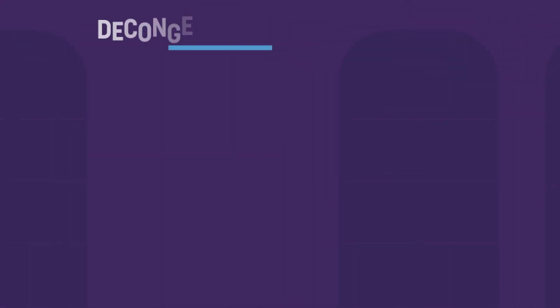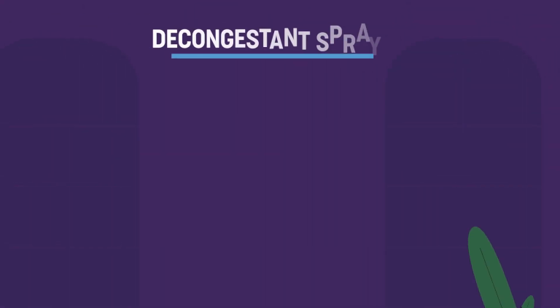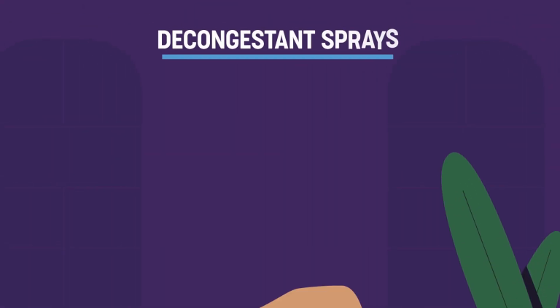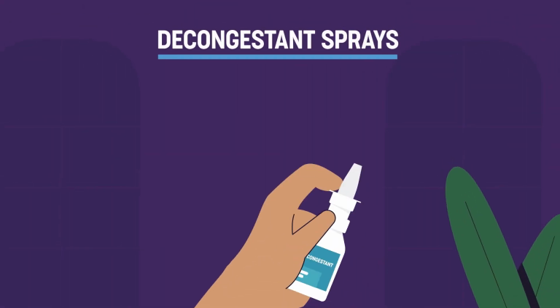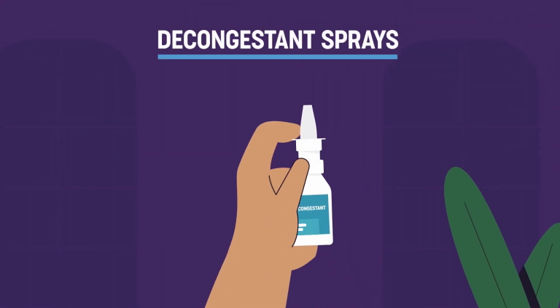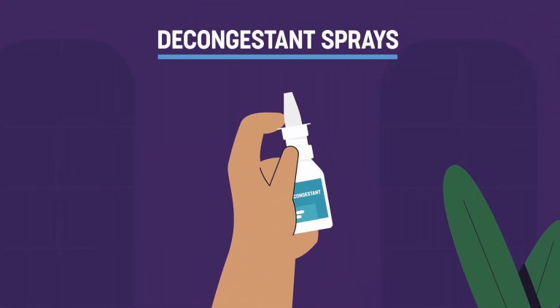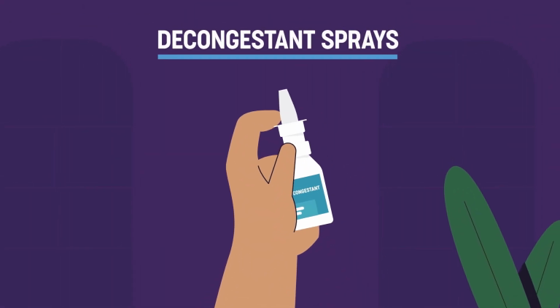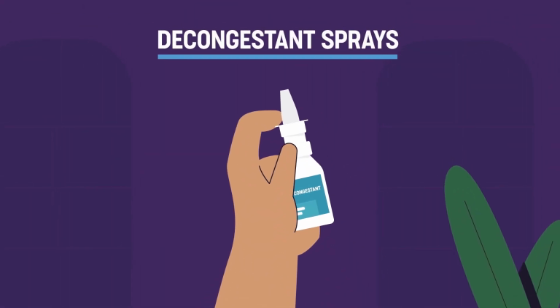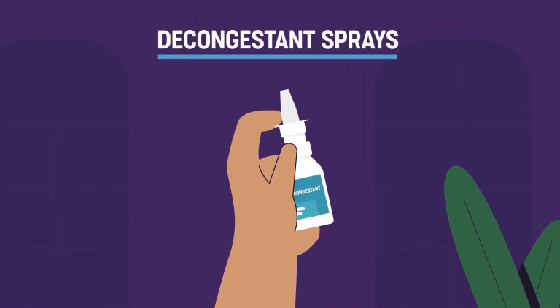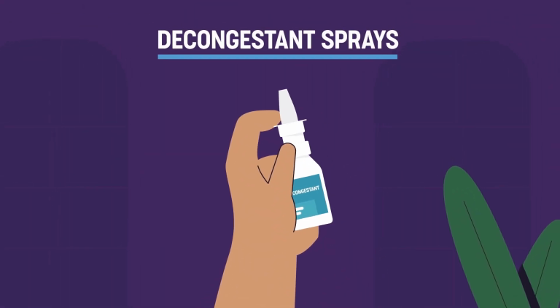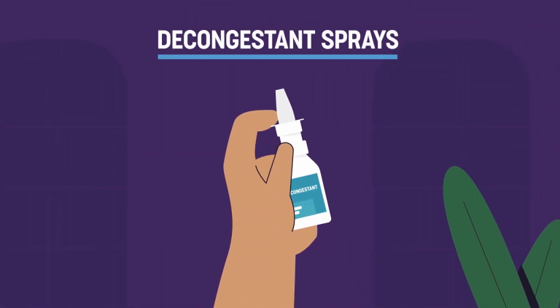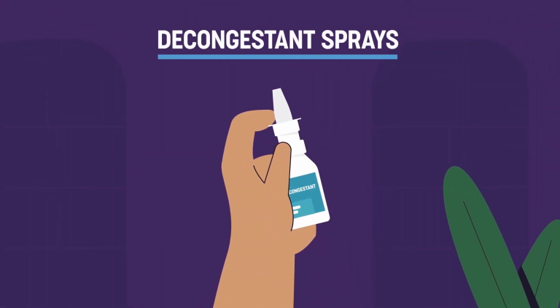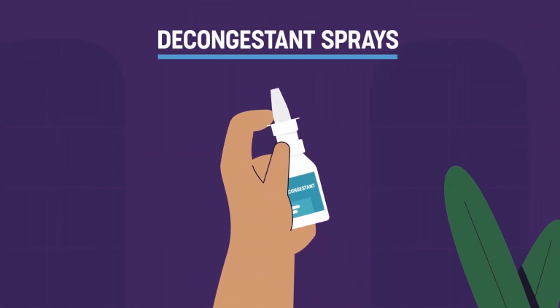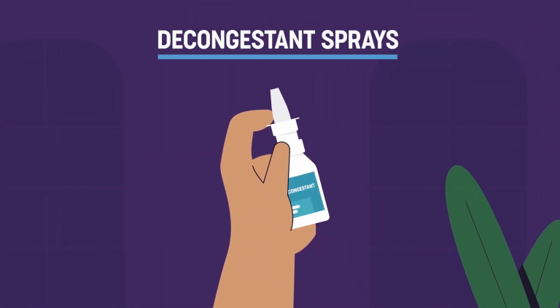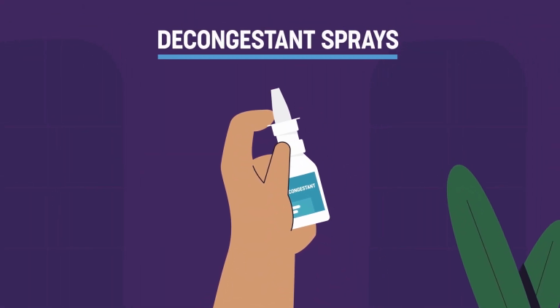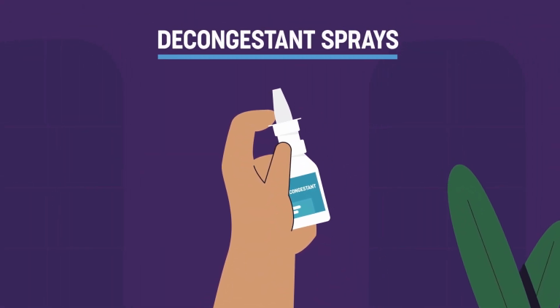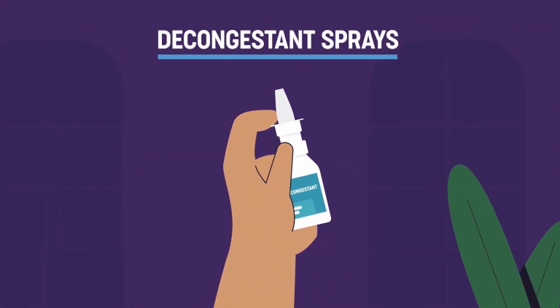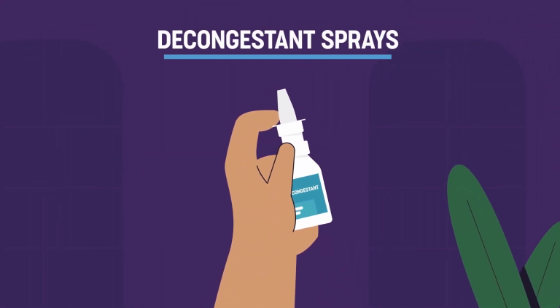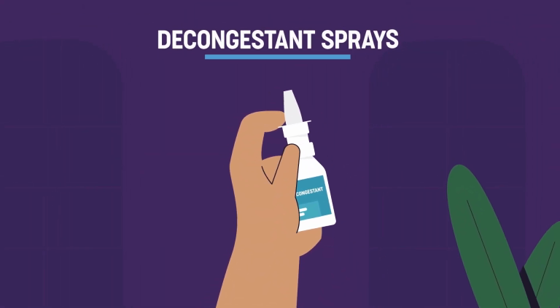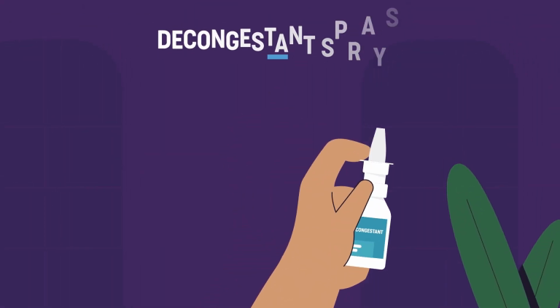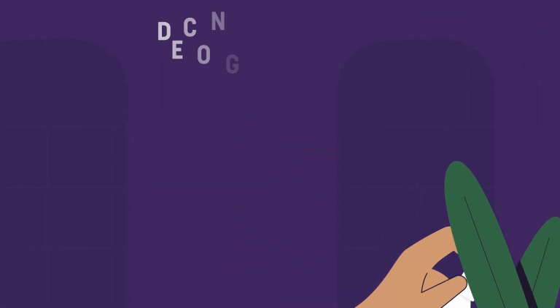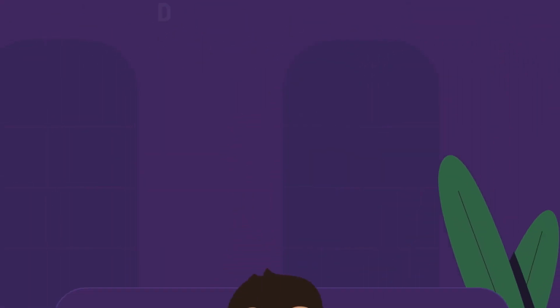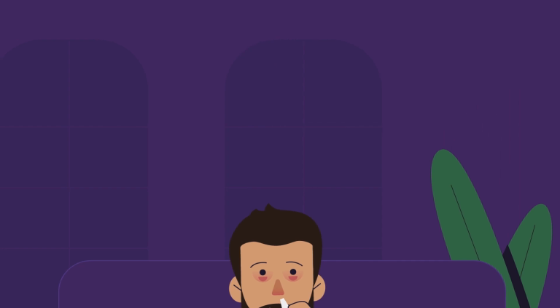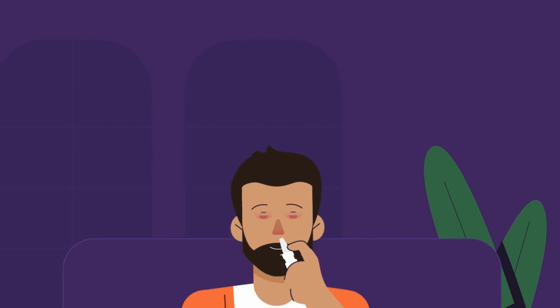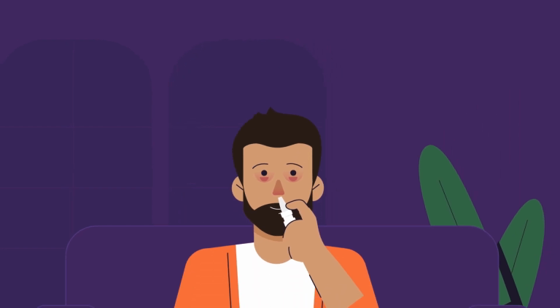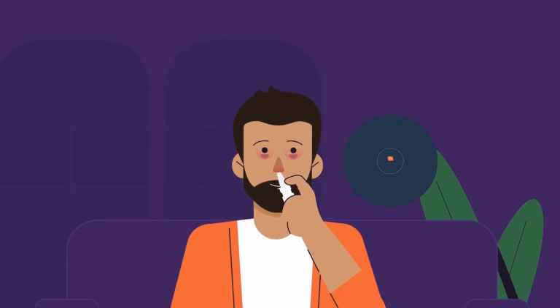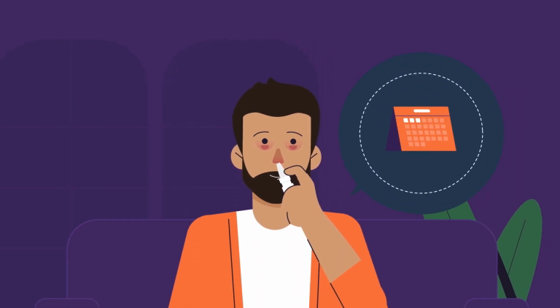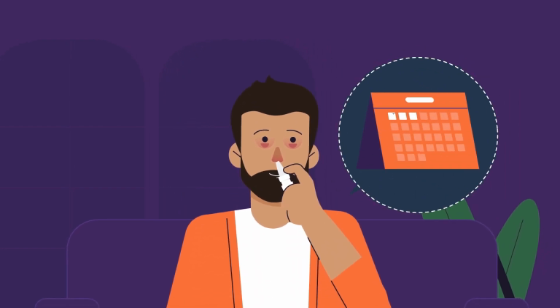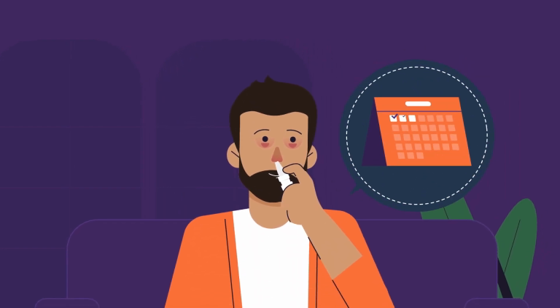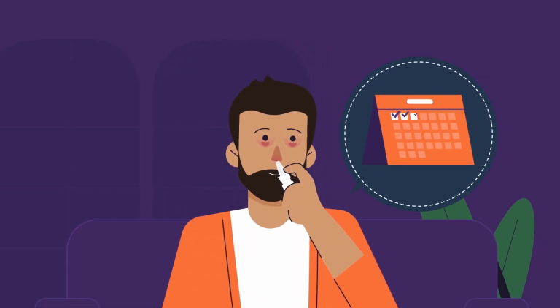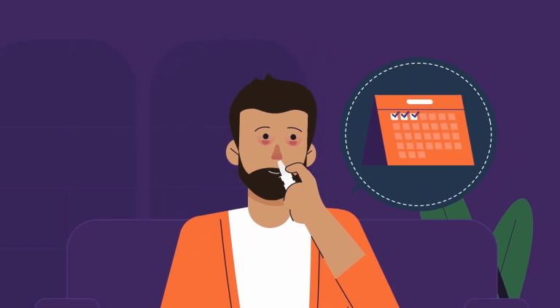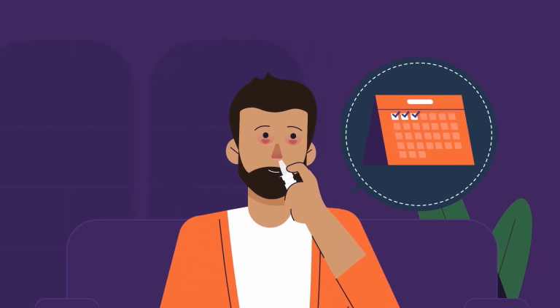Decongestant sprays constrict the blood vessels to treat congestion and should not be used for more than three days.